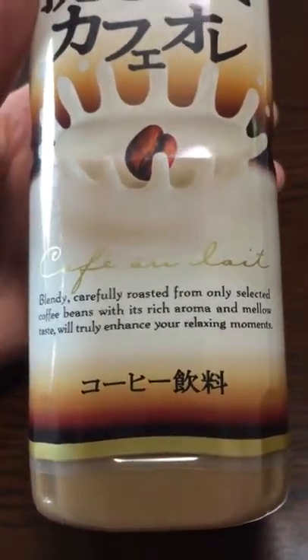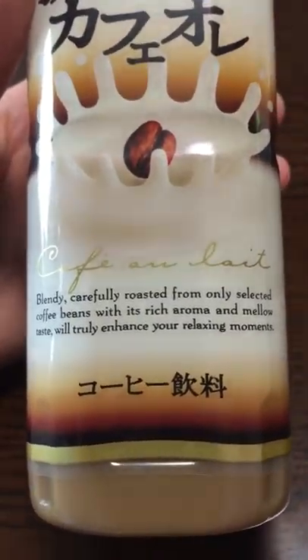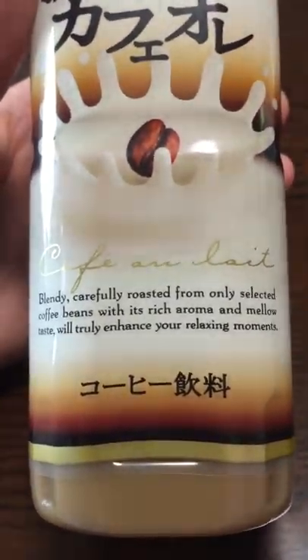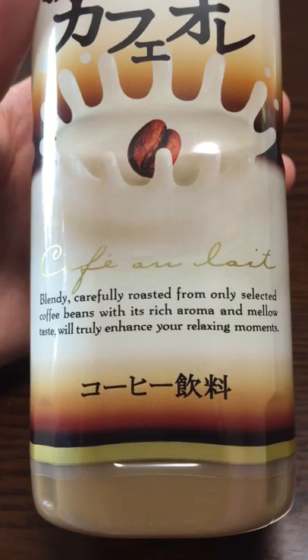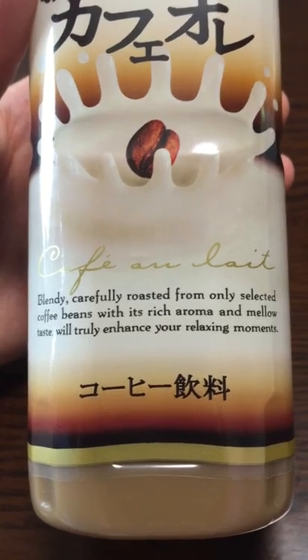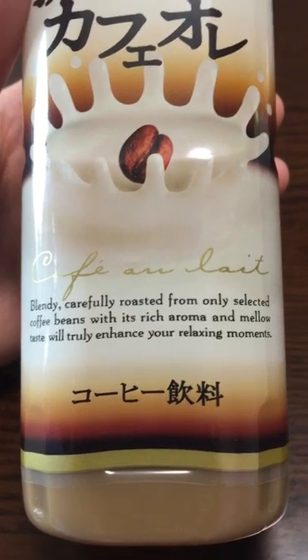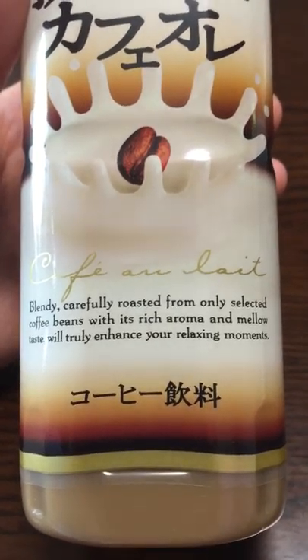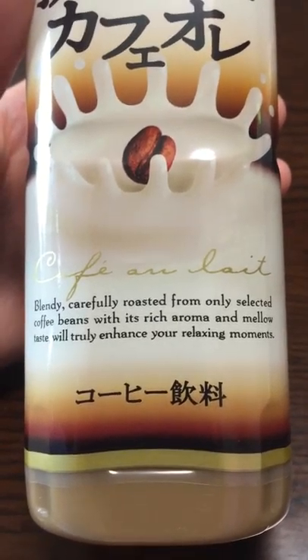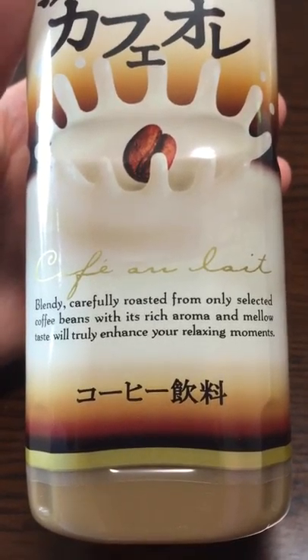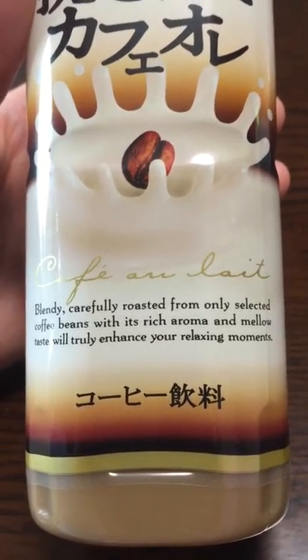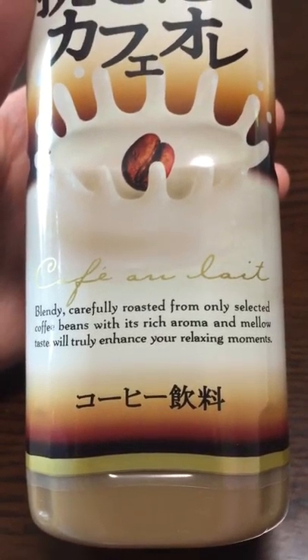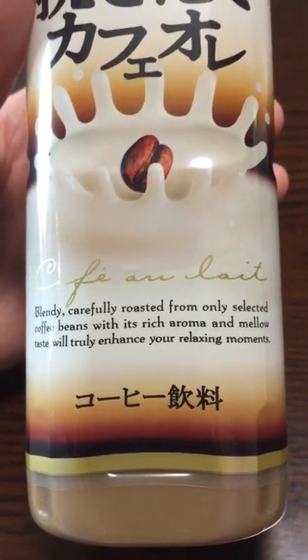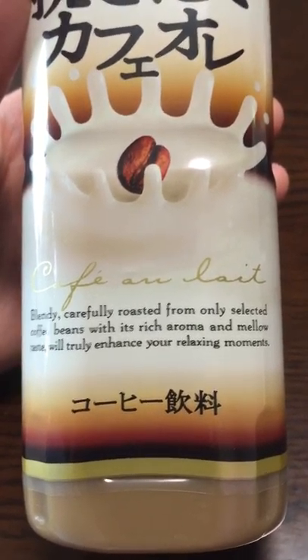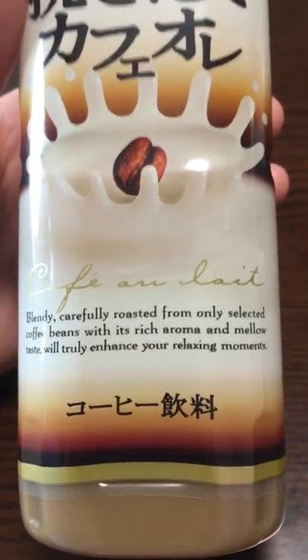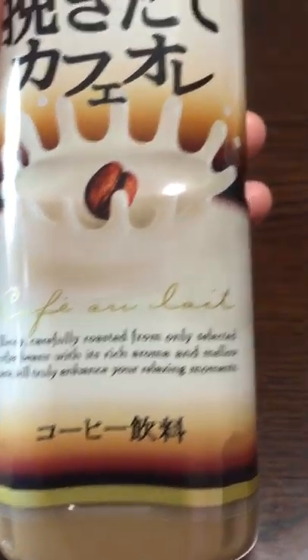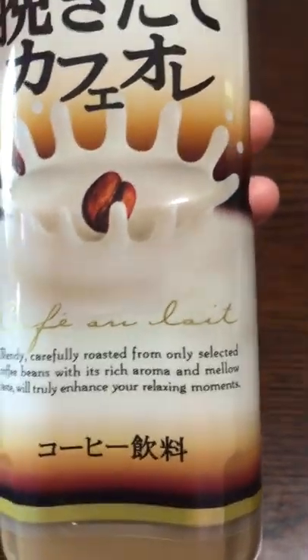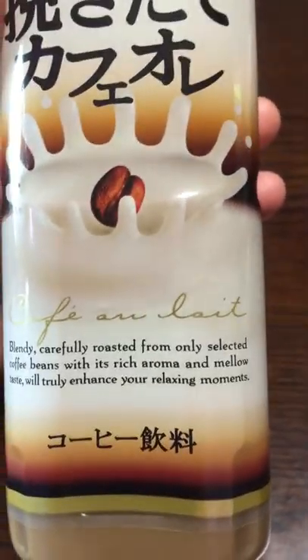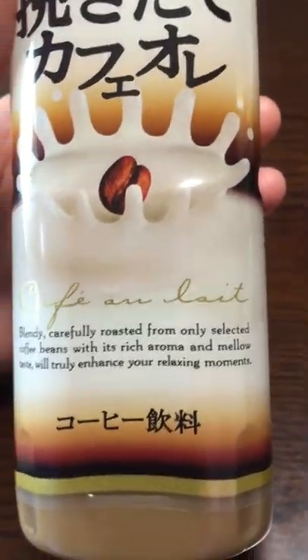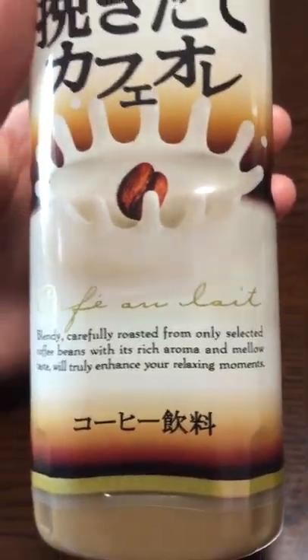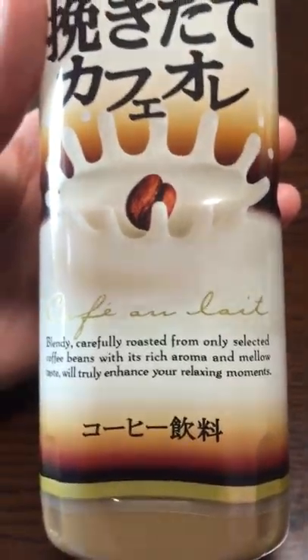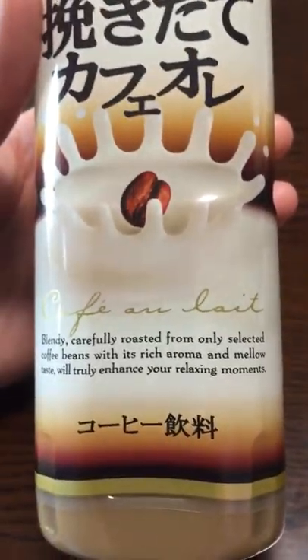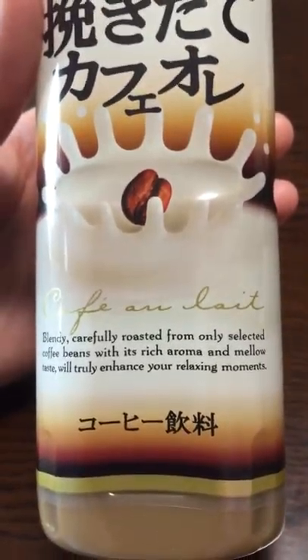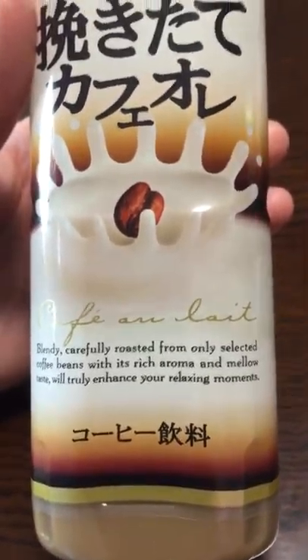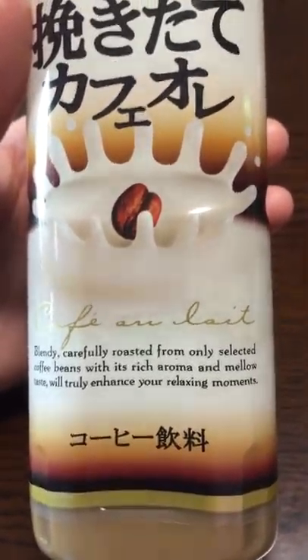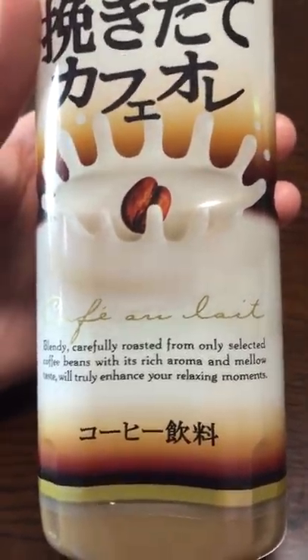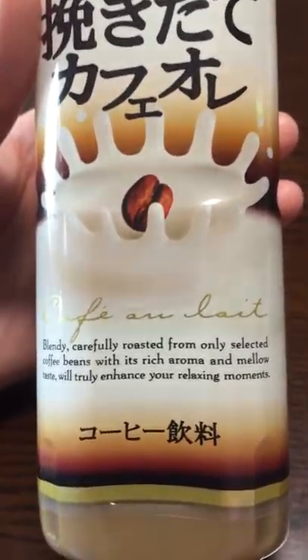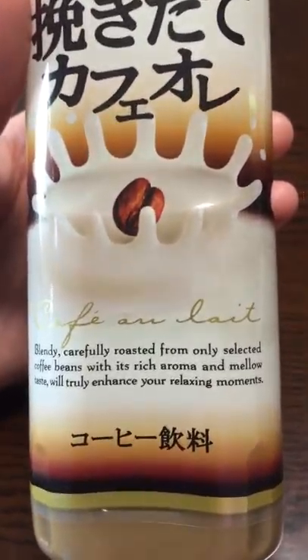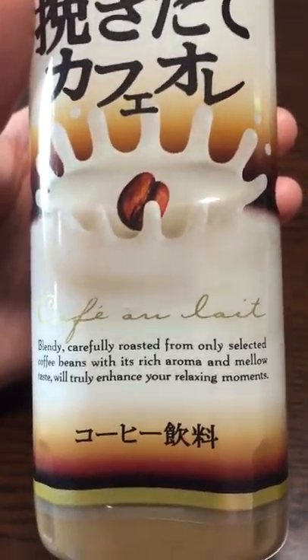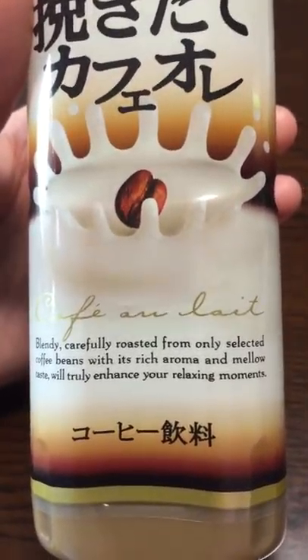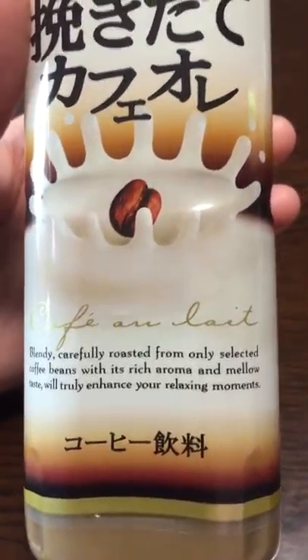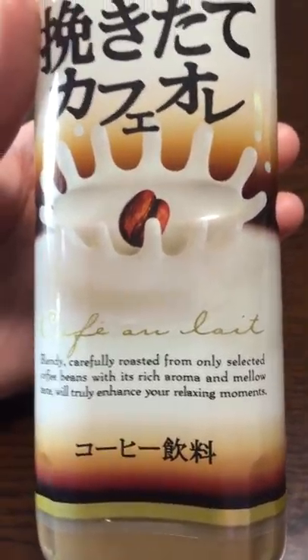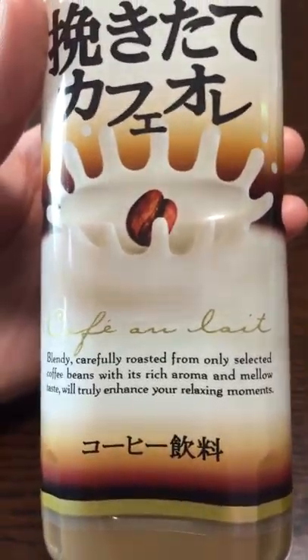It will truly enhance your relaxing moments. The picture and the description make it sound like it's going to be very refreshing.